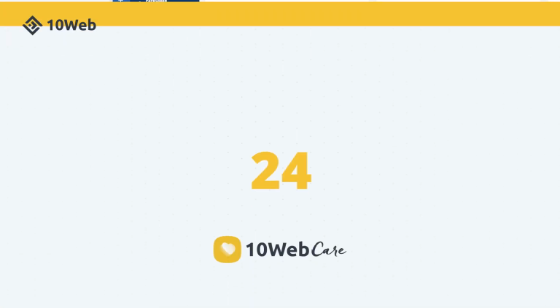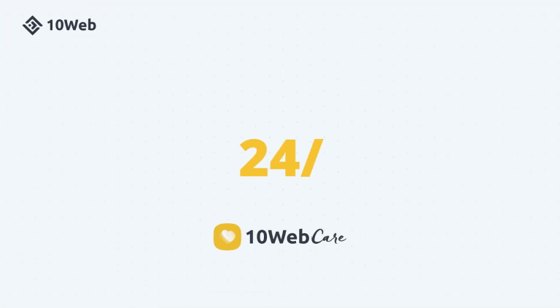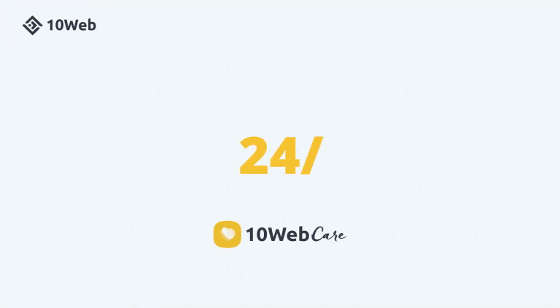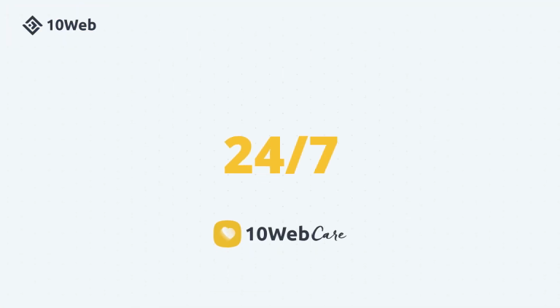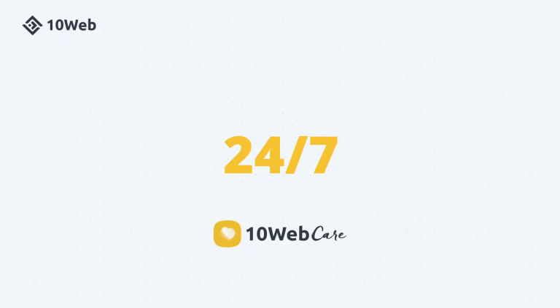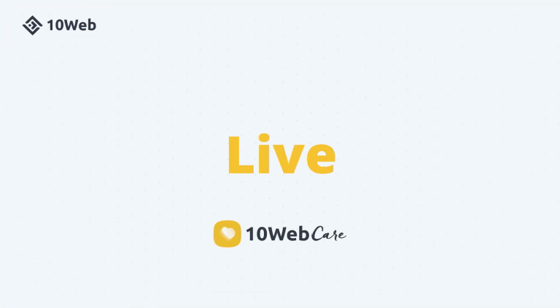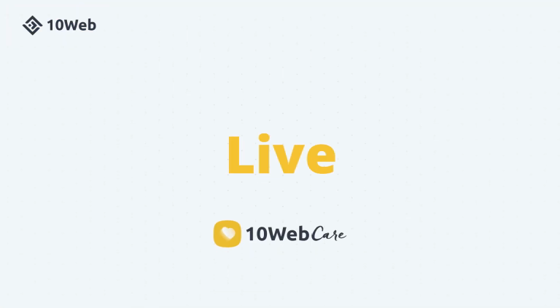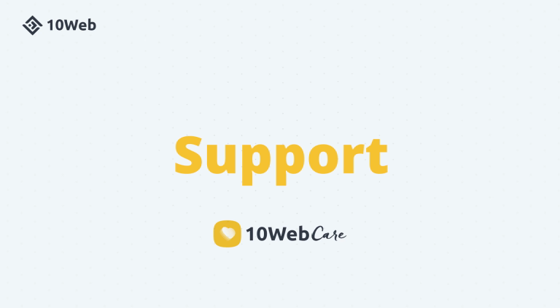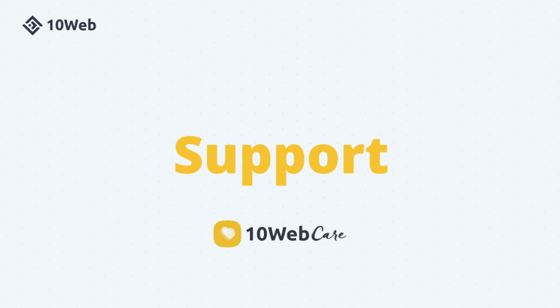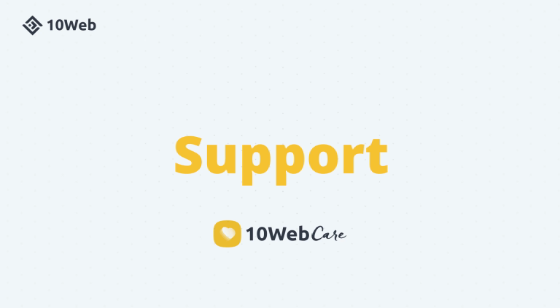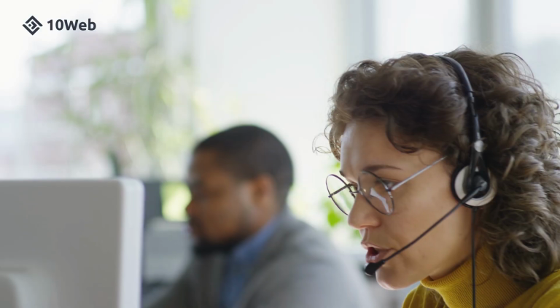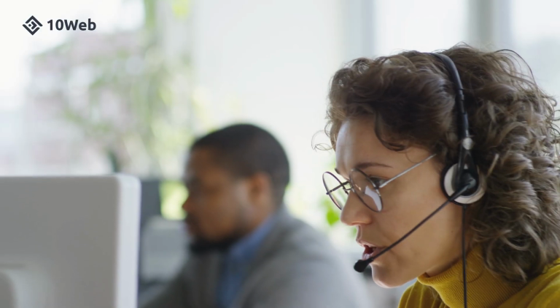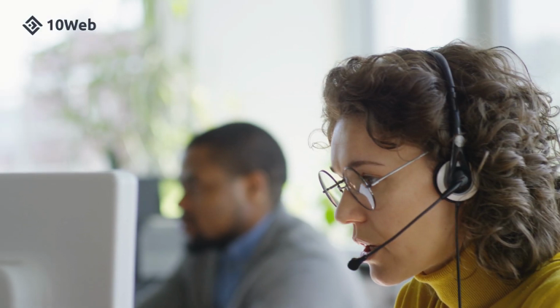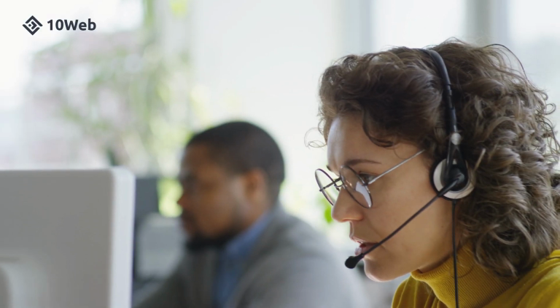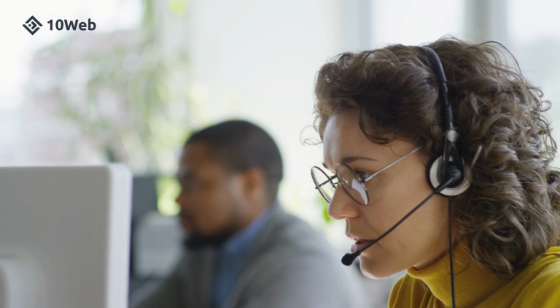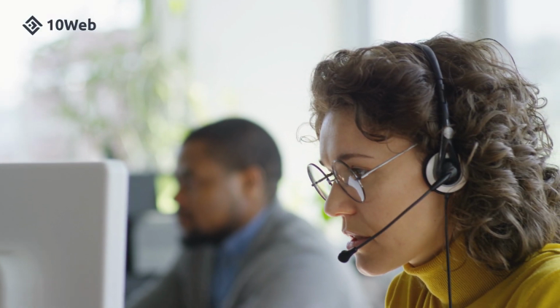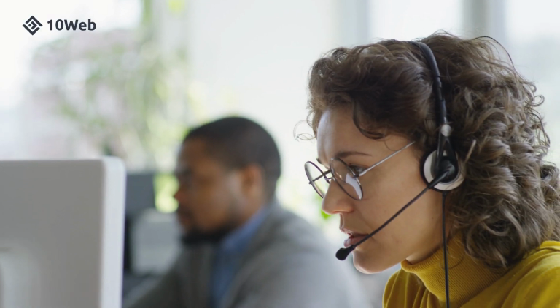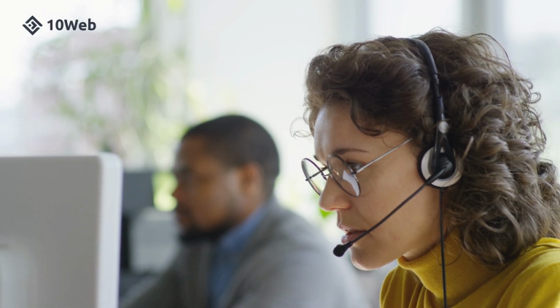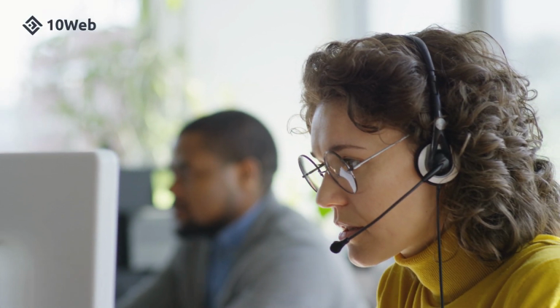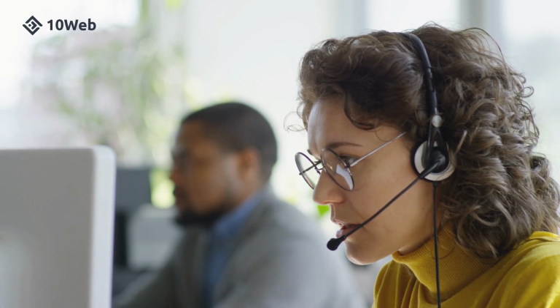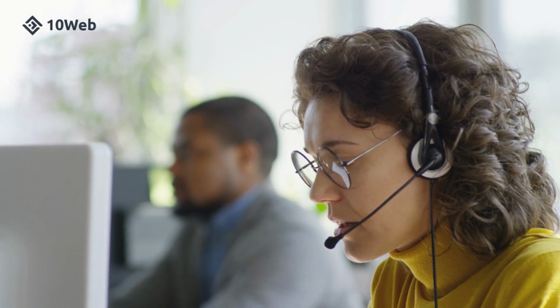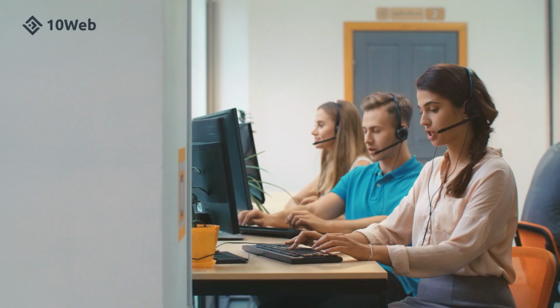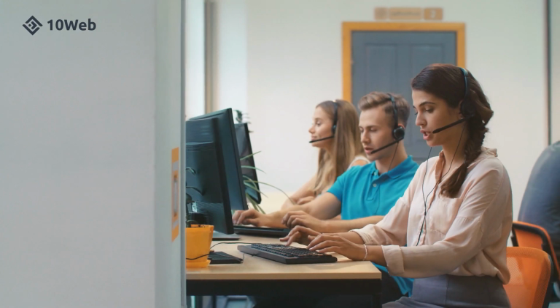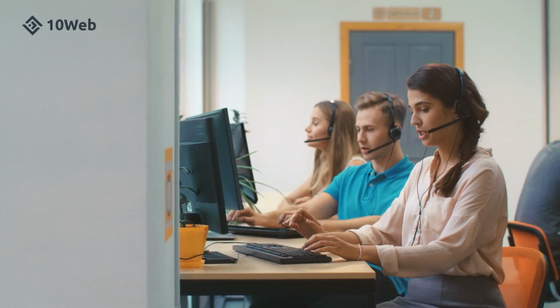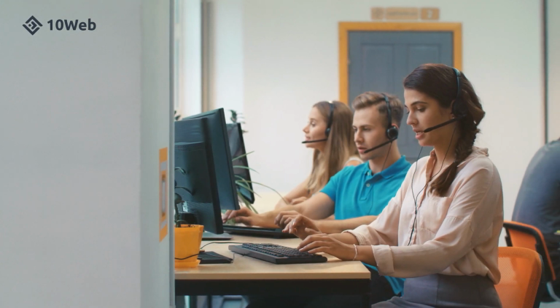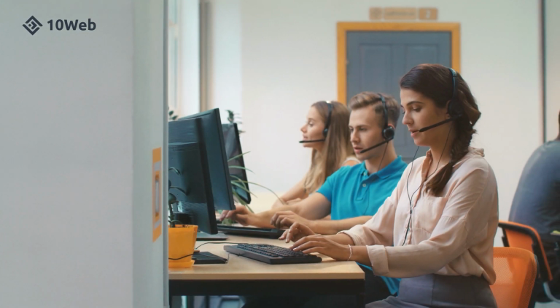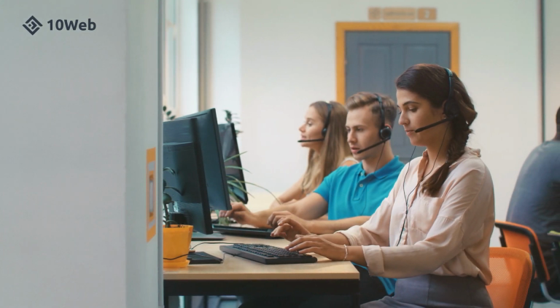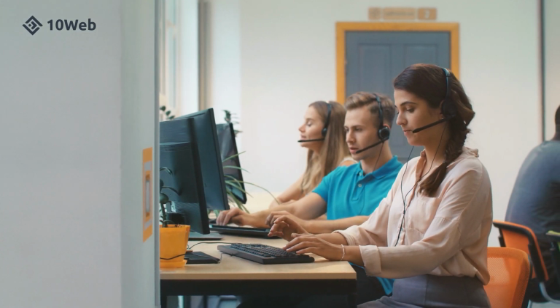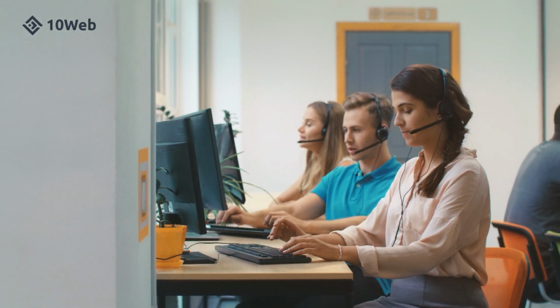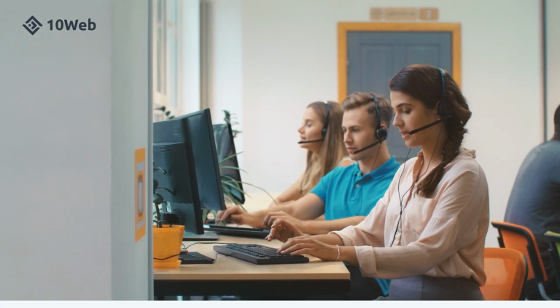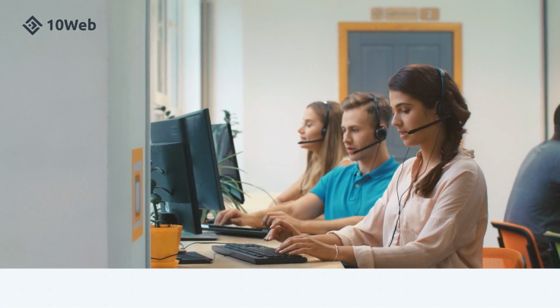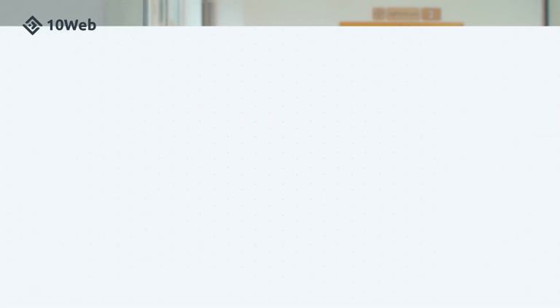24/7 live support, ready to take on any questions, any time, and so much more.